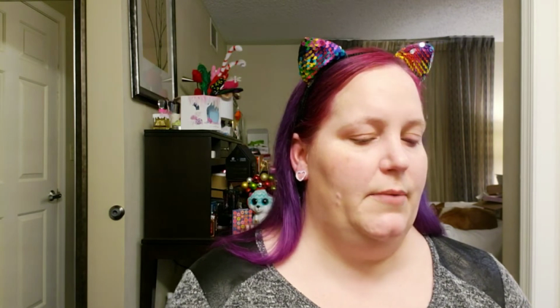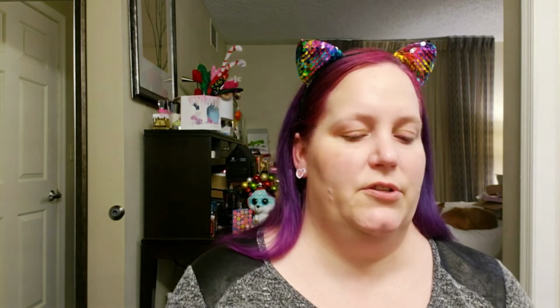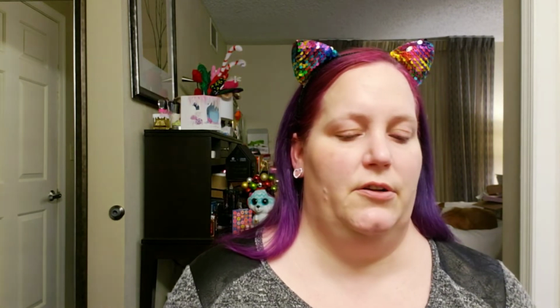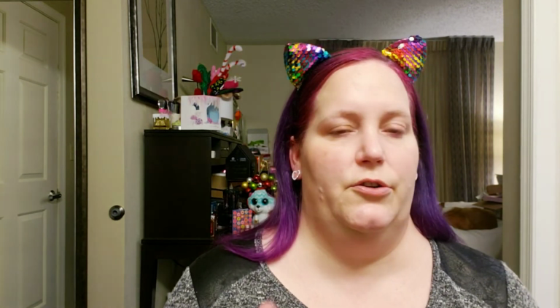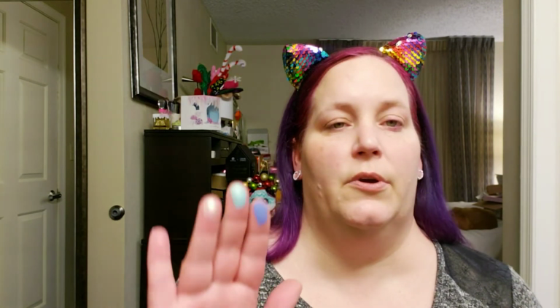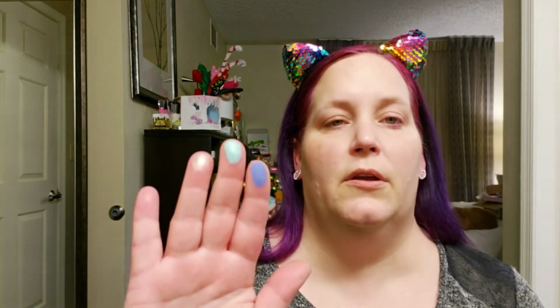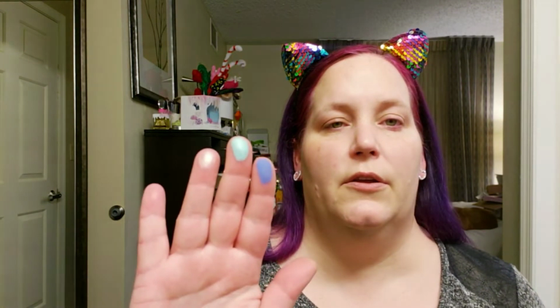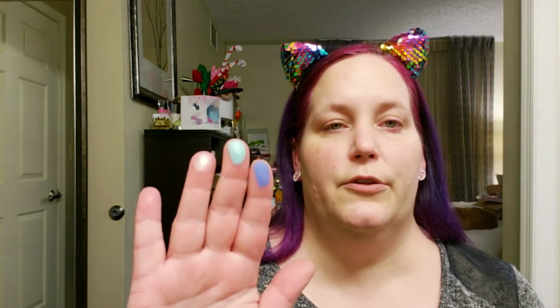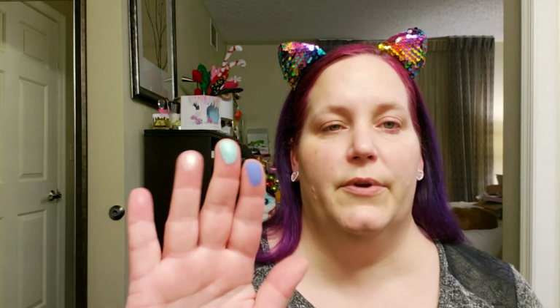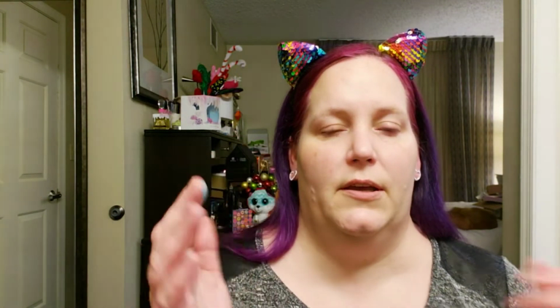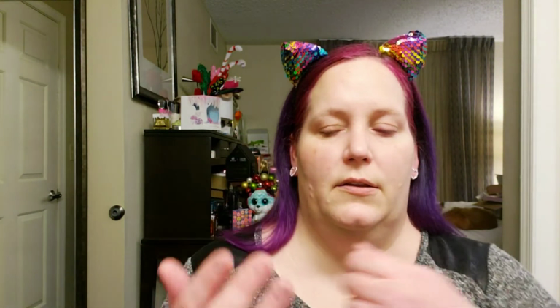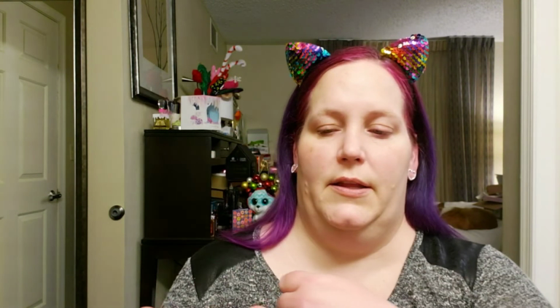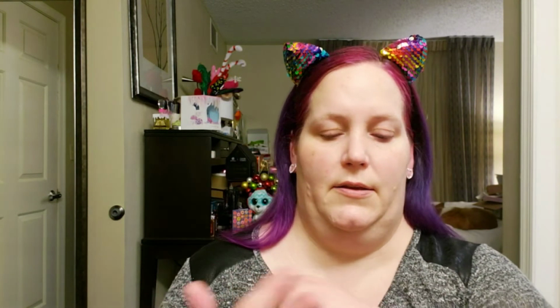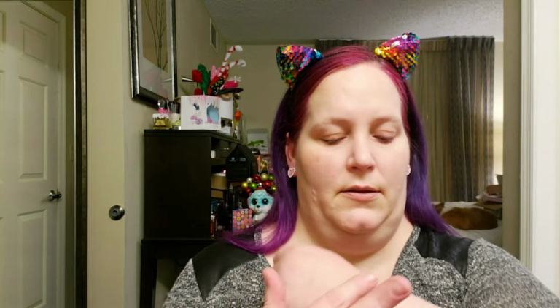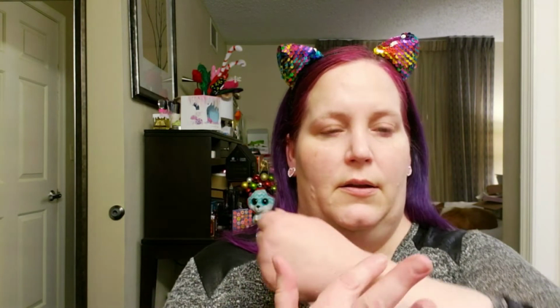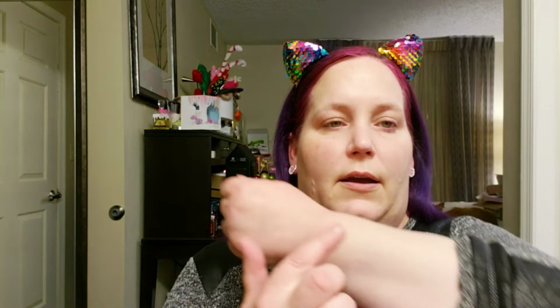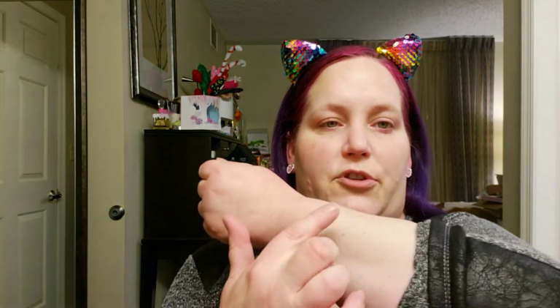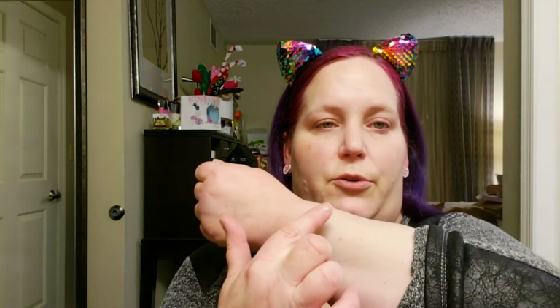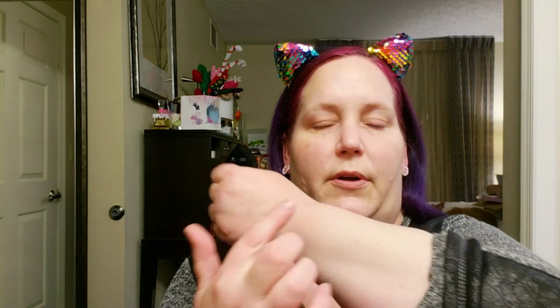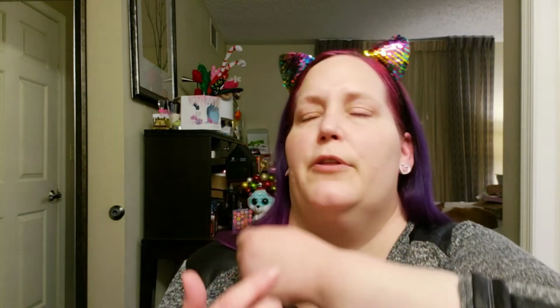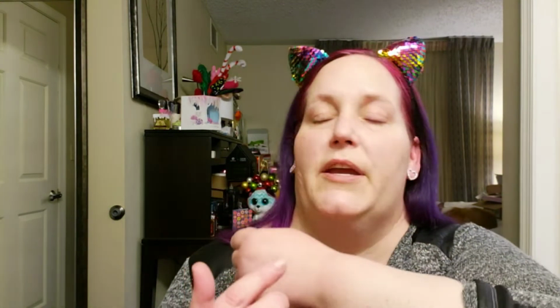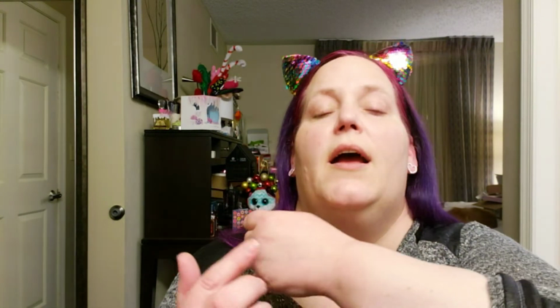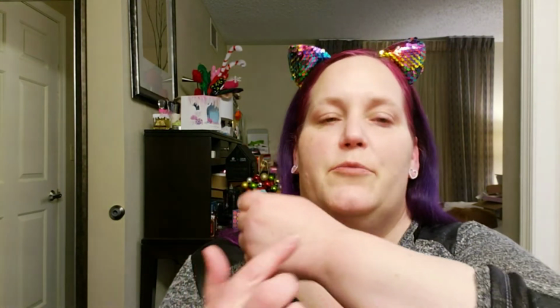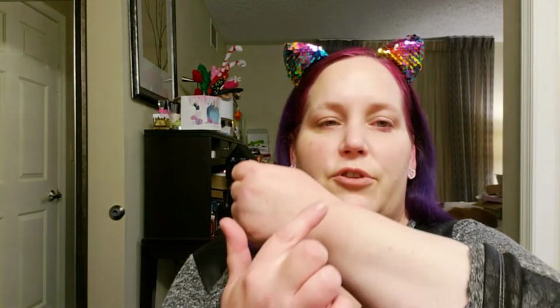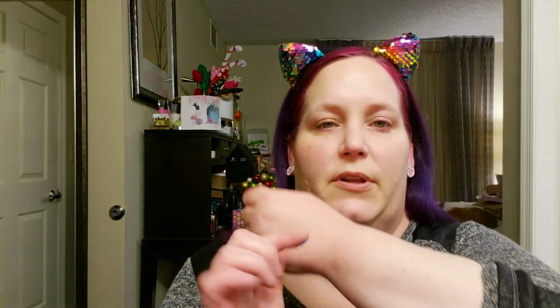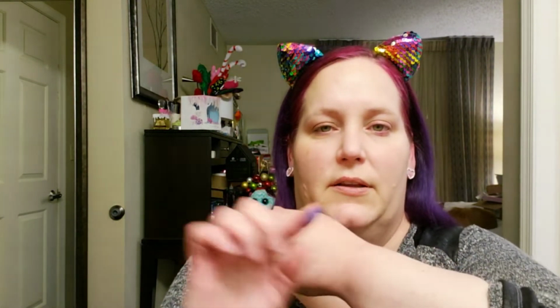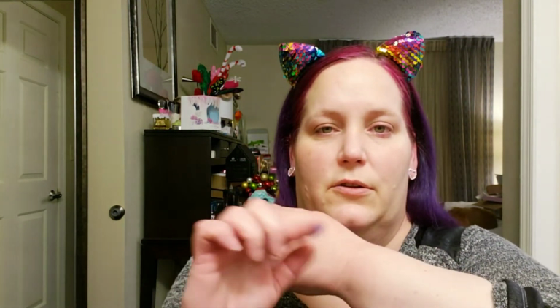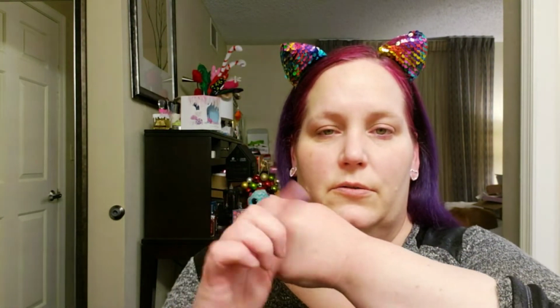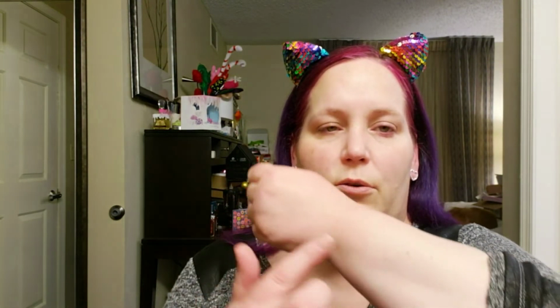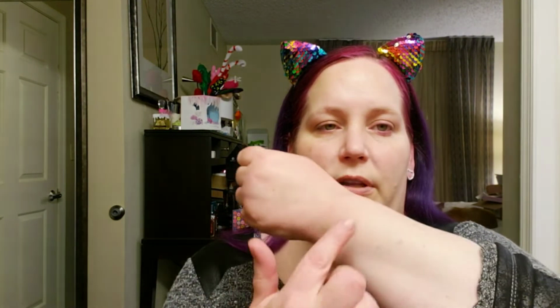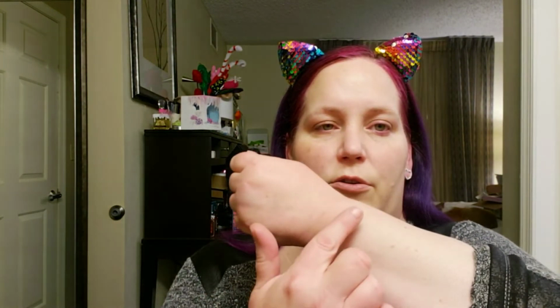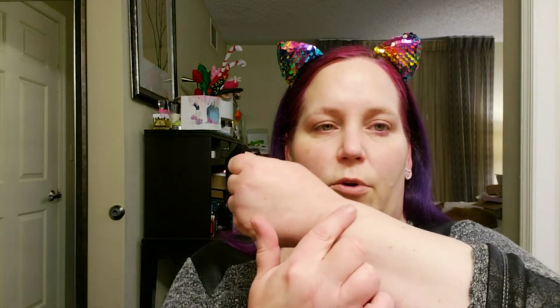I'm just going to do three — just a little quick swirl.